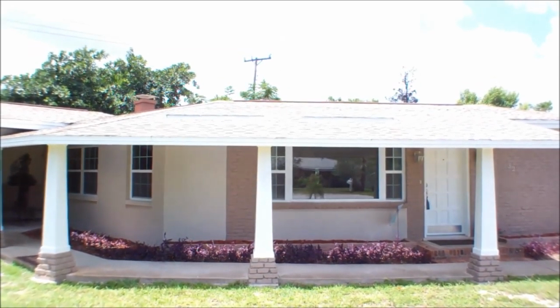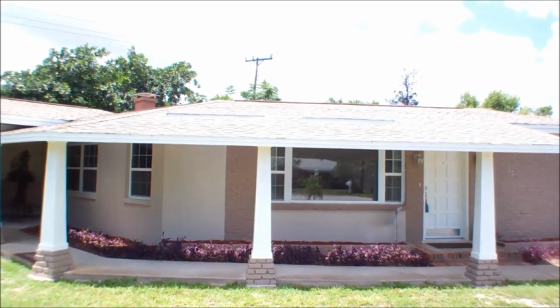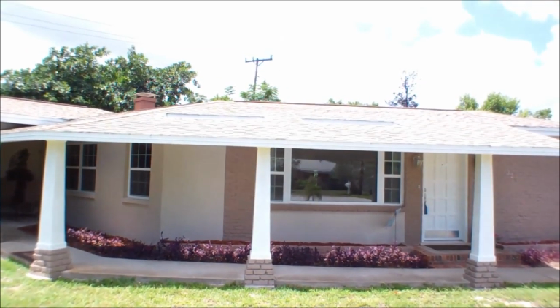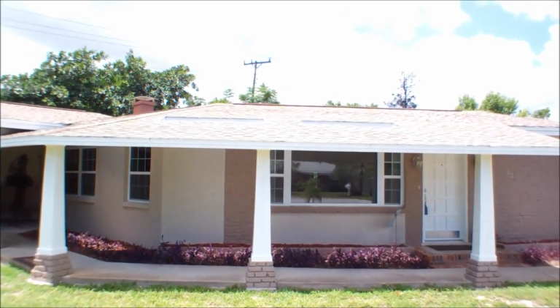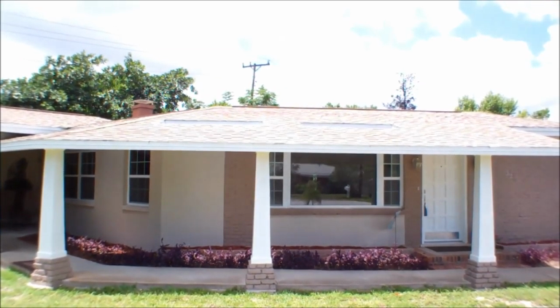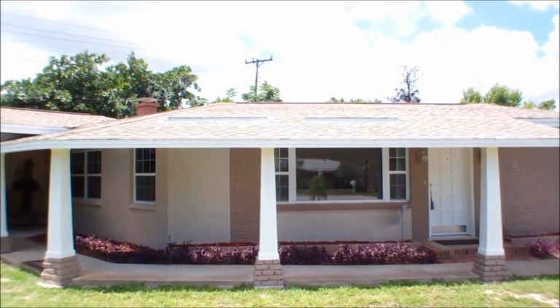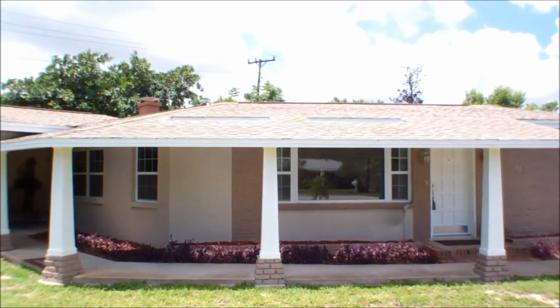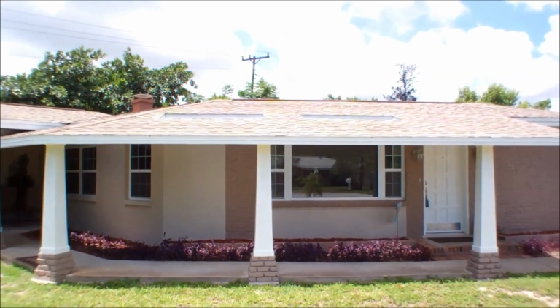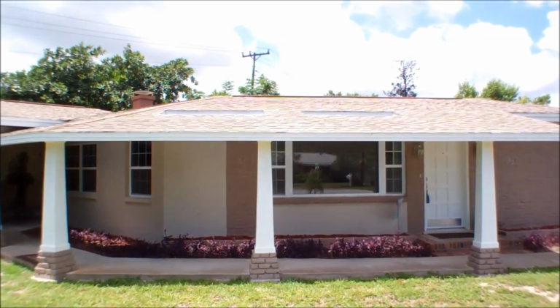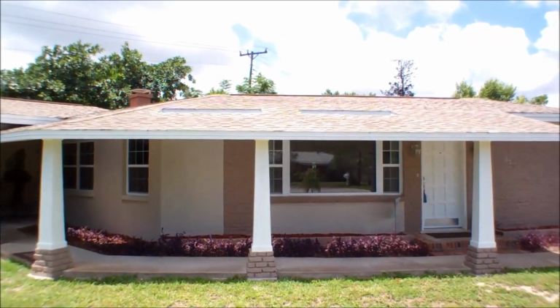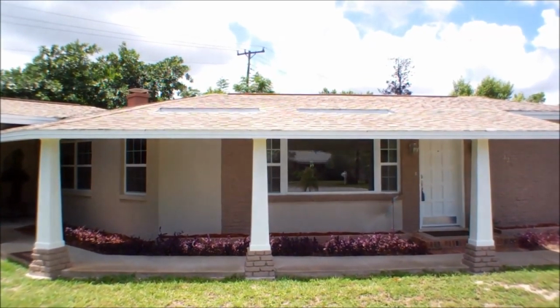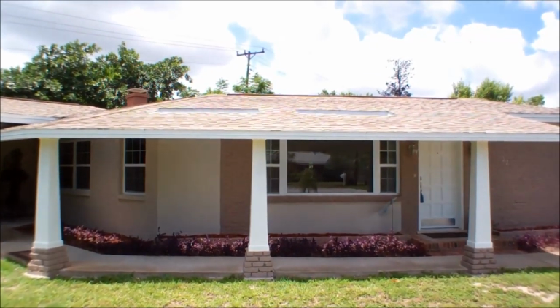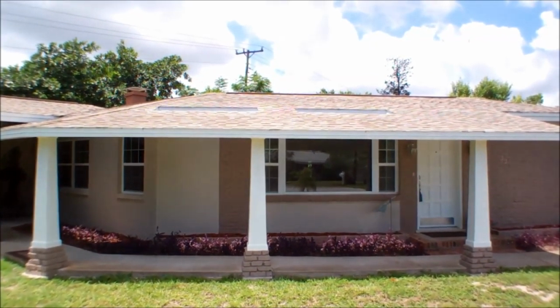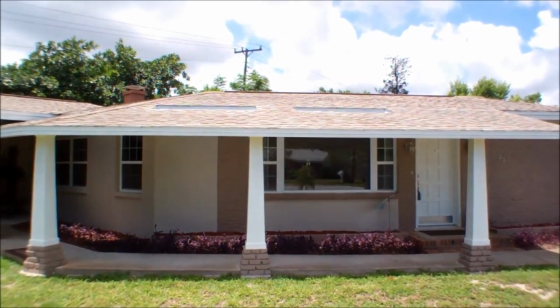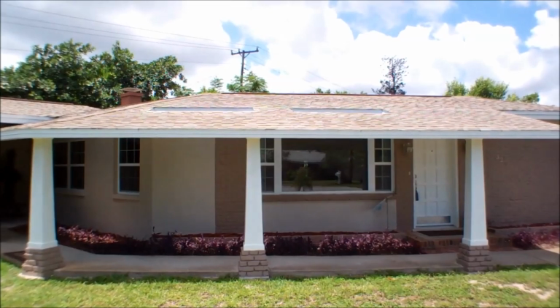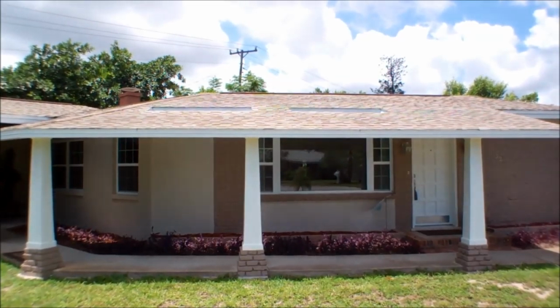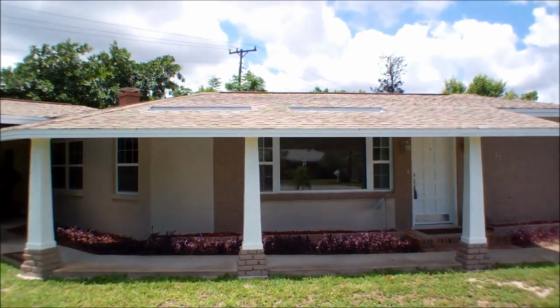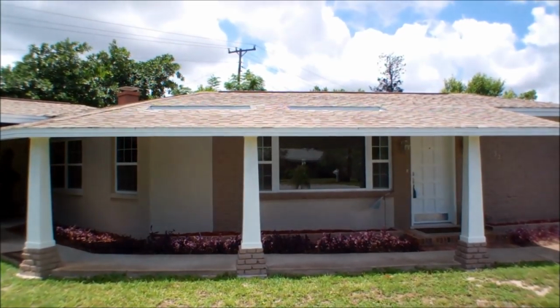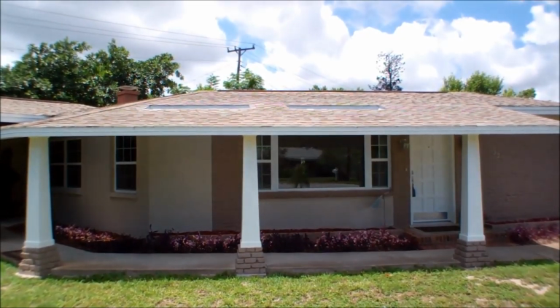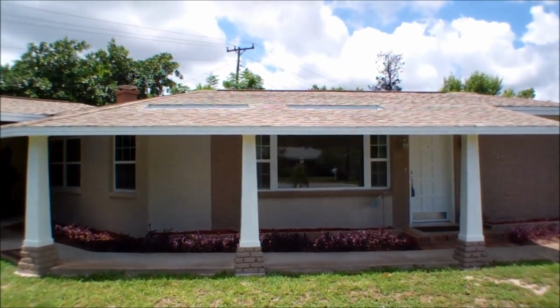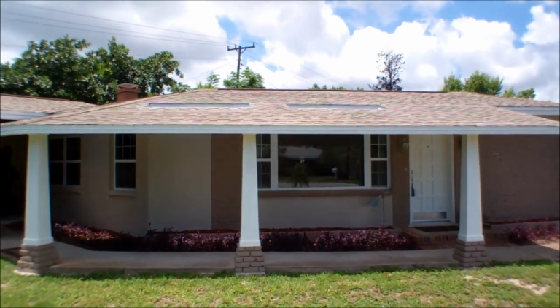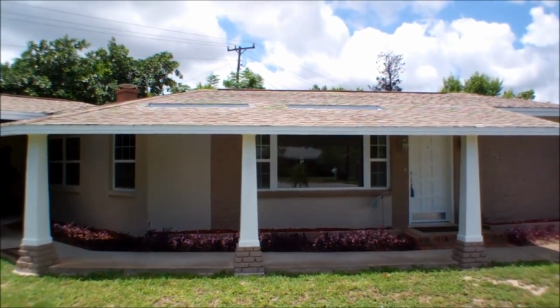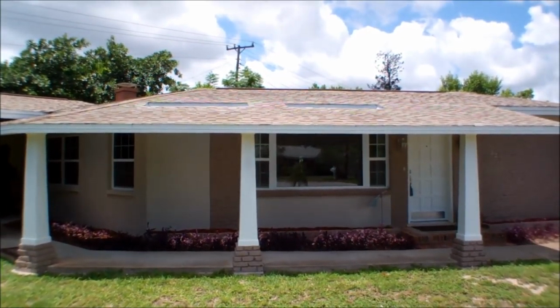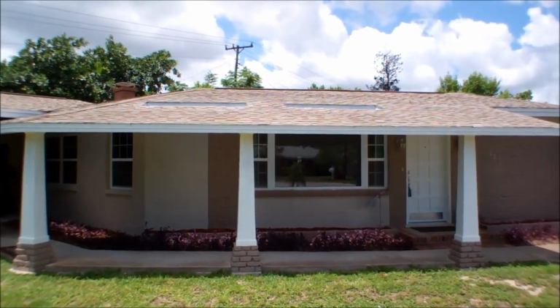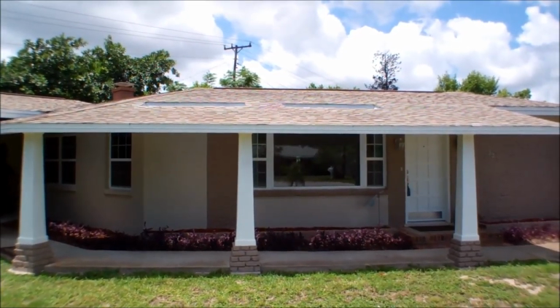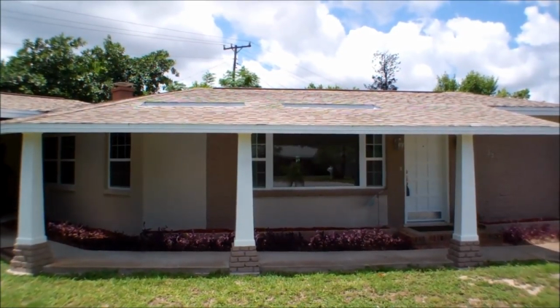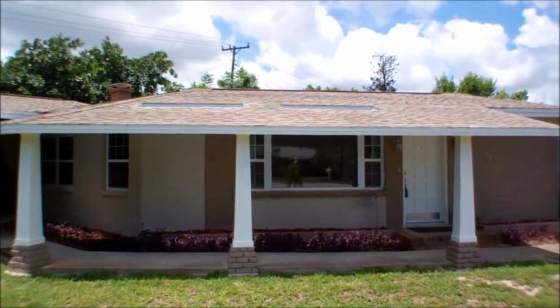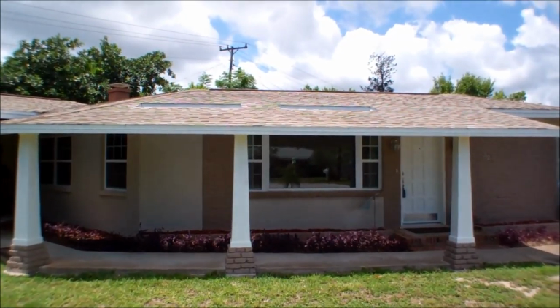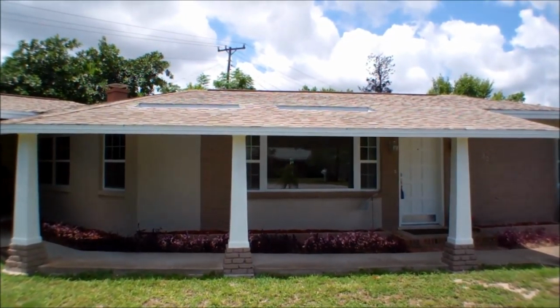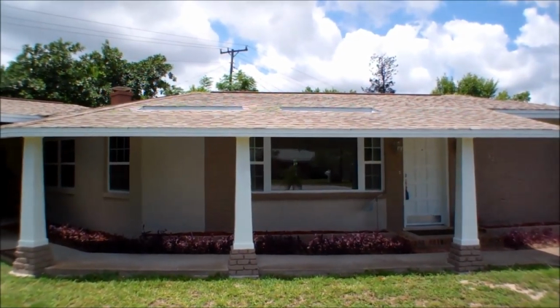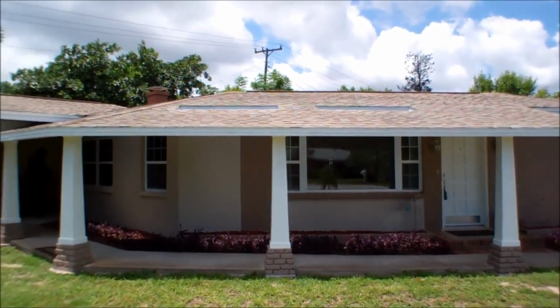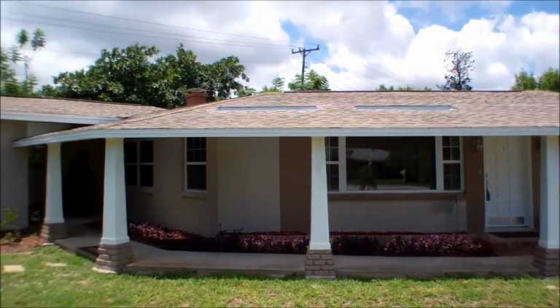Hi, this is Andy Barclay with RE-MAX Elite, and today we're visiting 325 Kensal Court in Merritt Island, Florida.